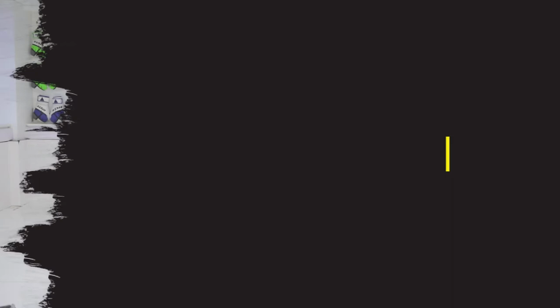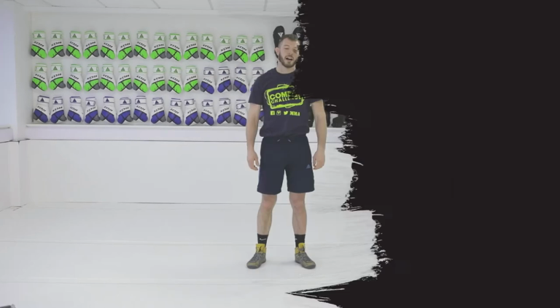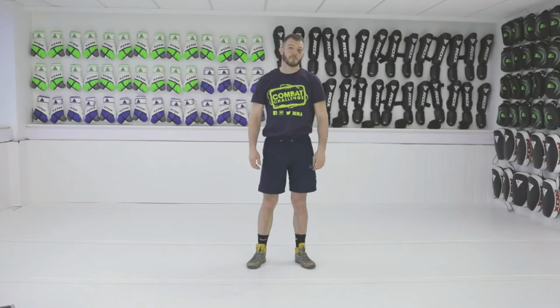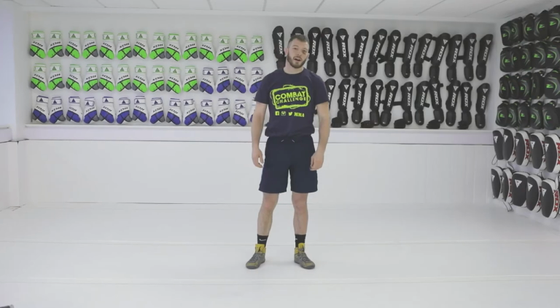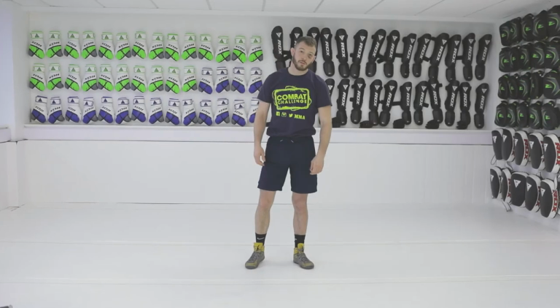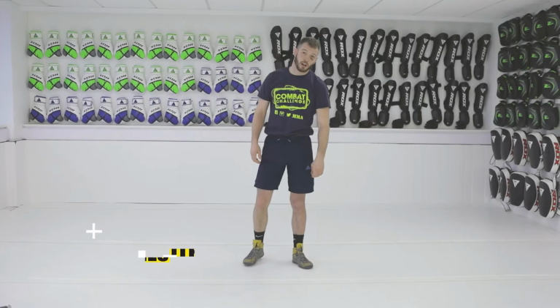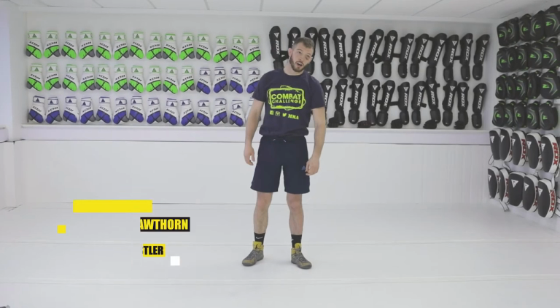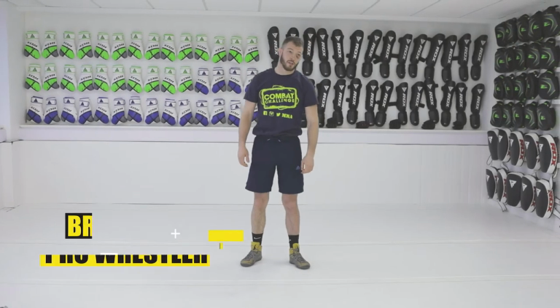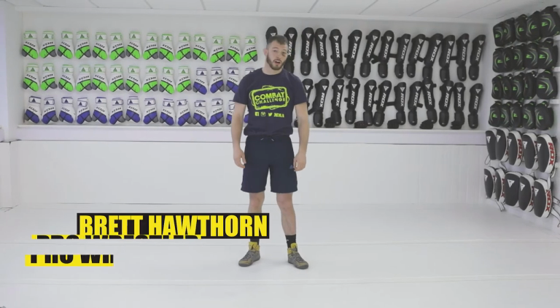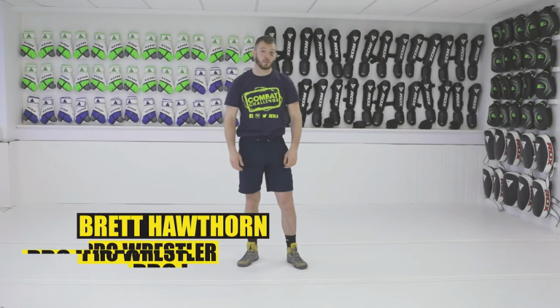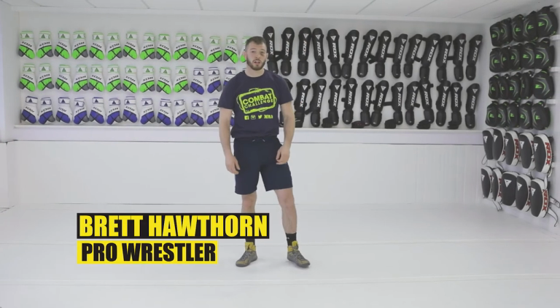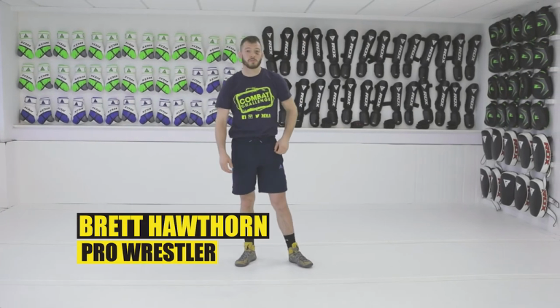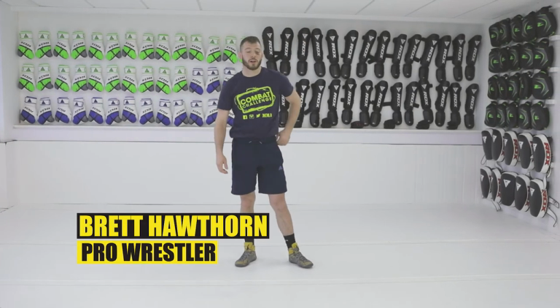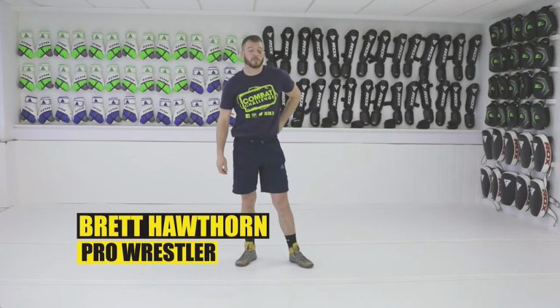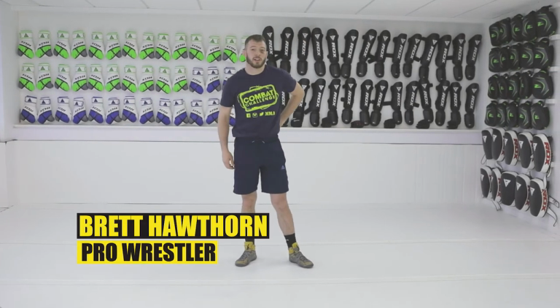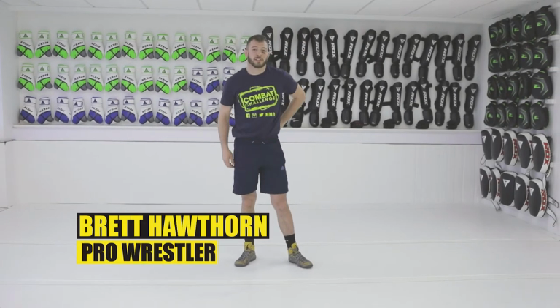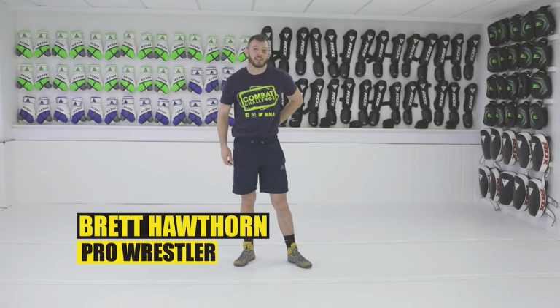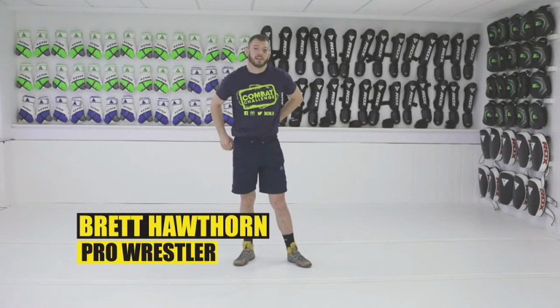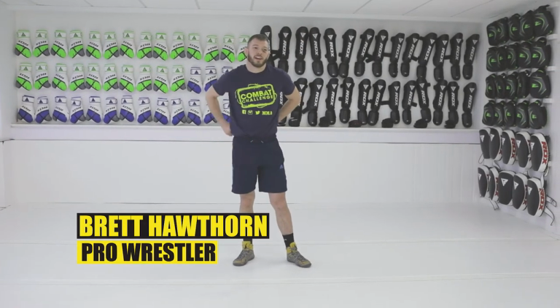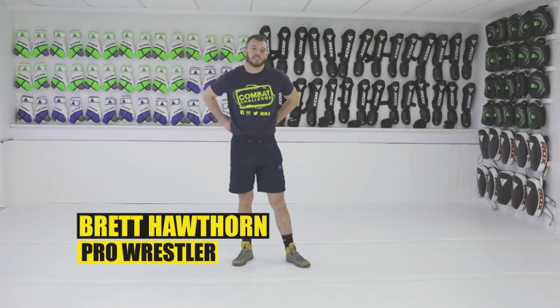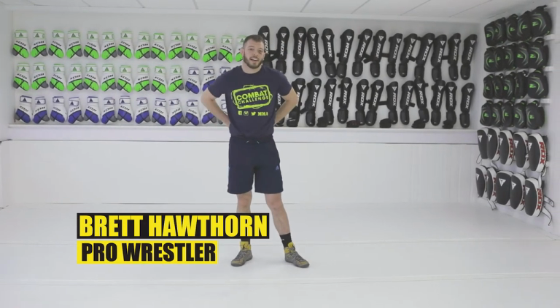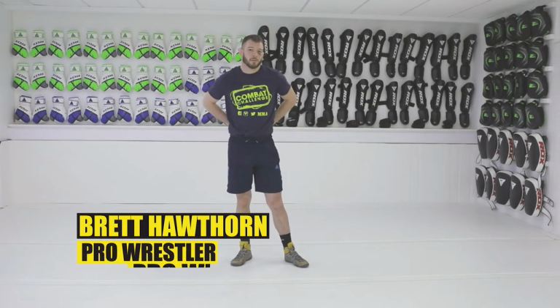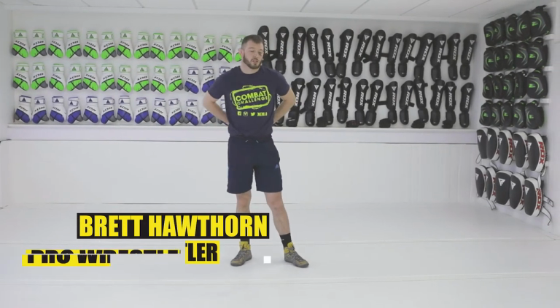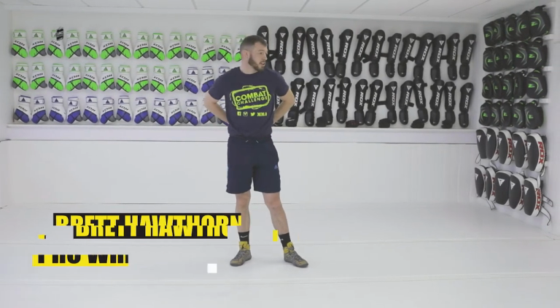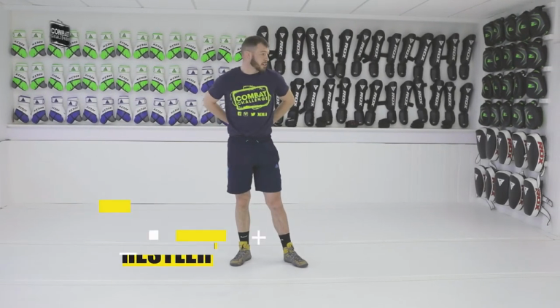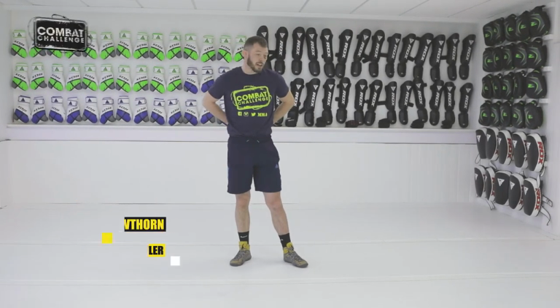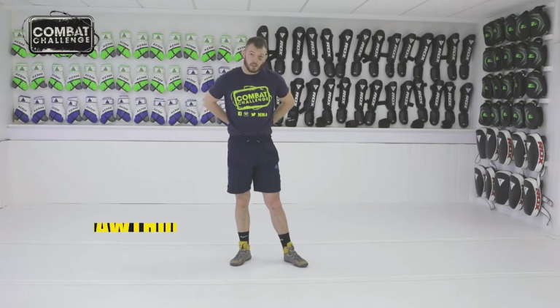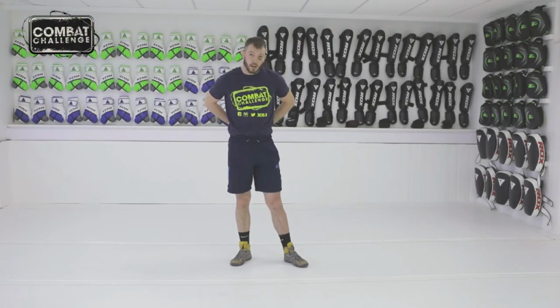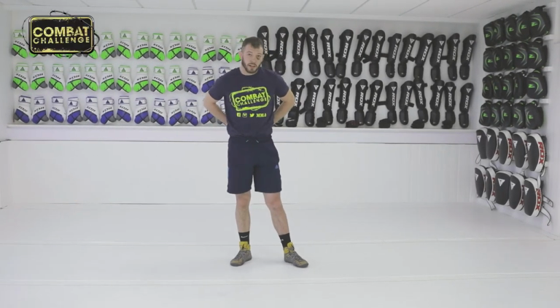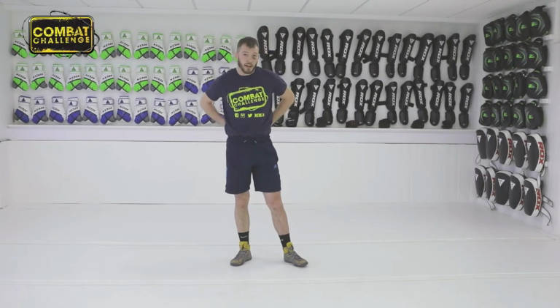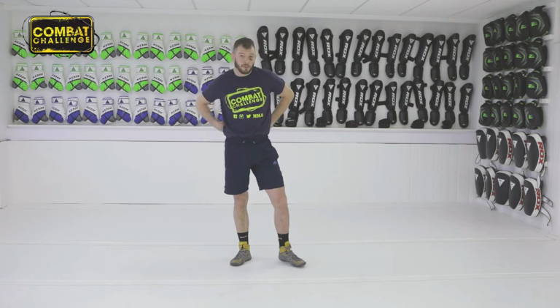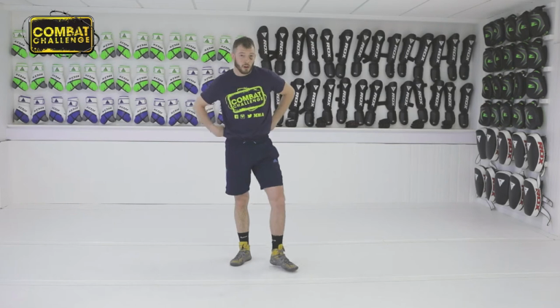Hi, my name is Brett Hawthorne. Welcome to my playlist. Today I'm going to show the defense to a head and arm throw.